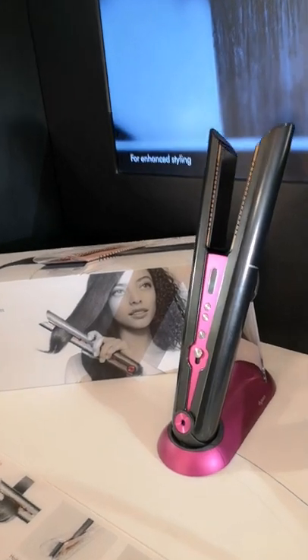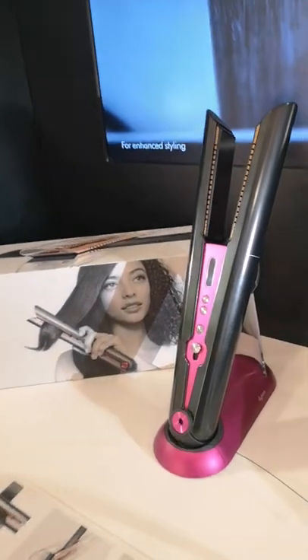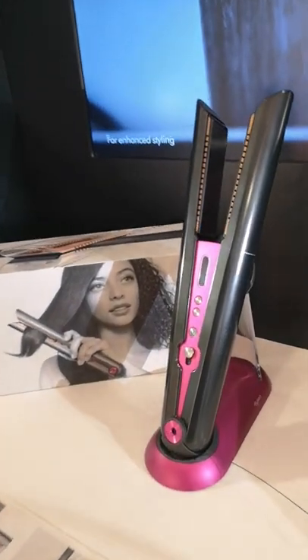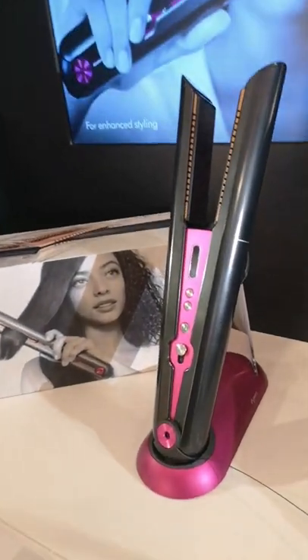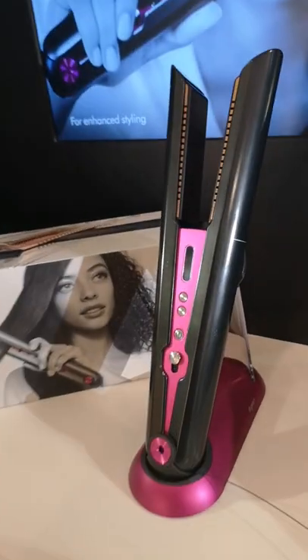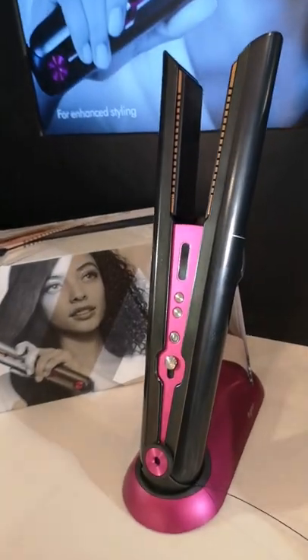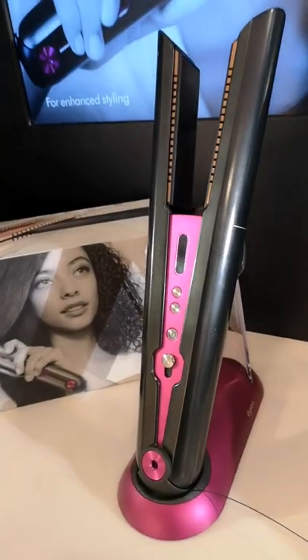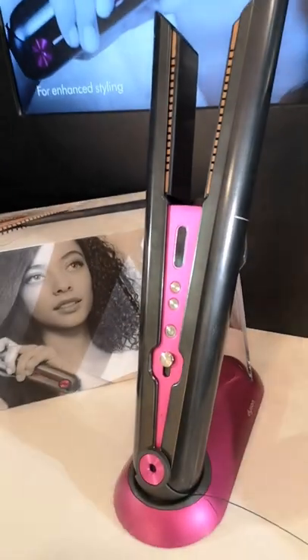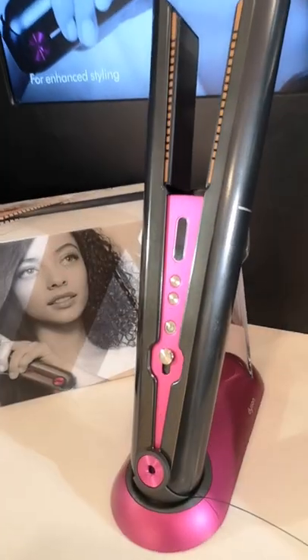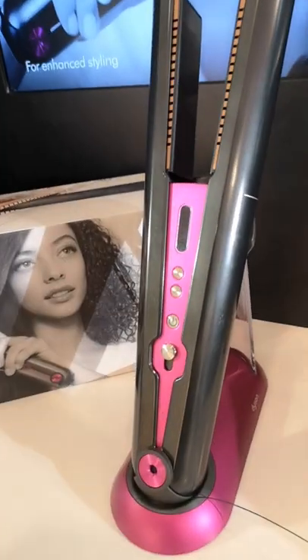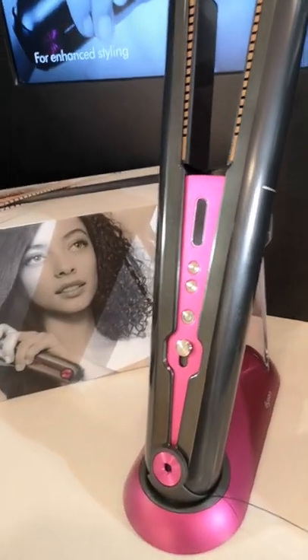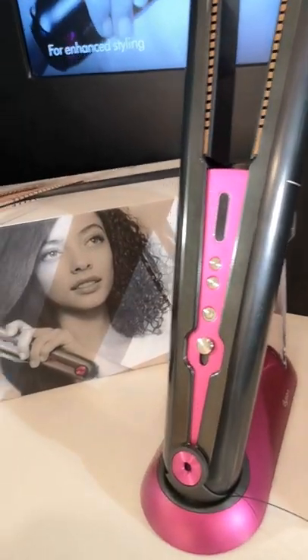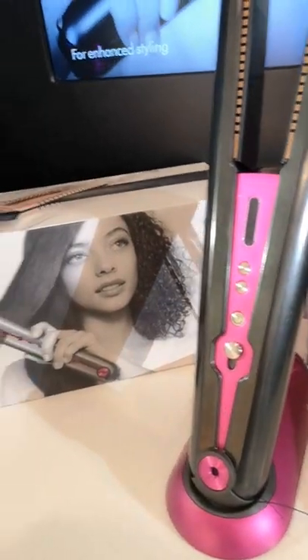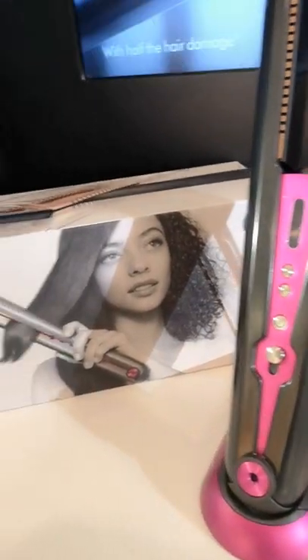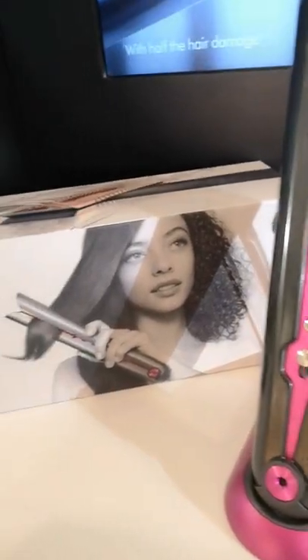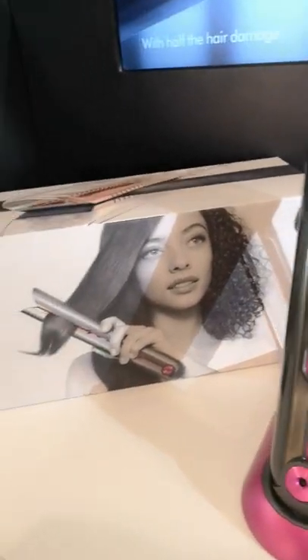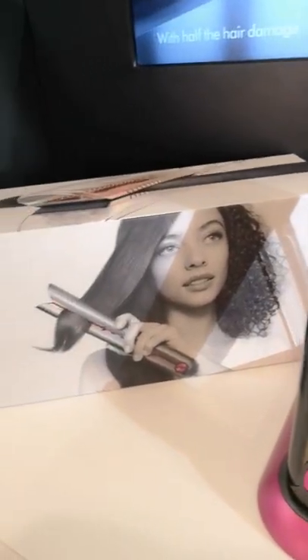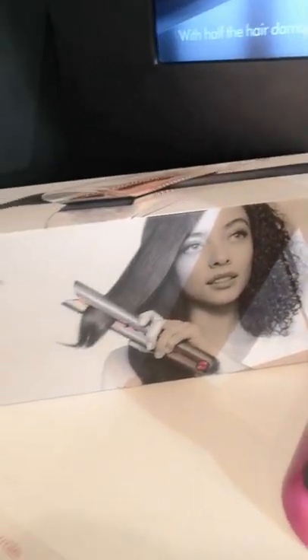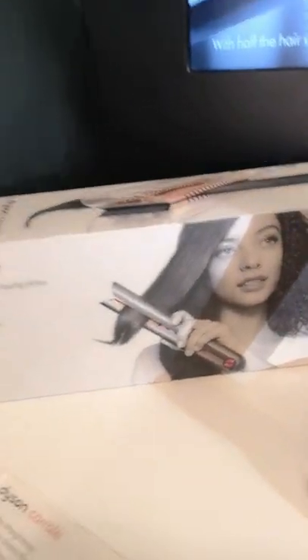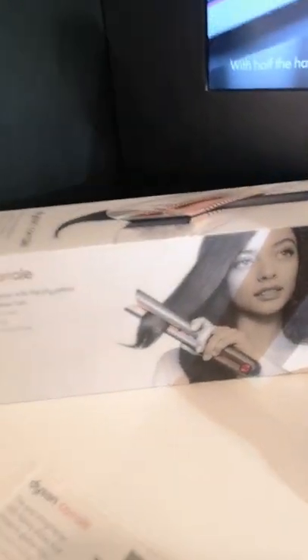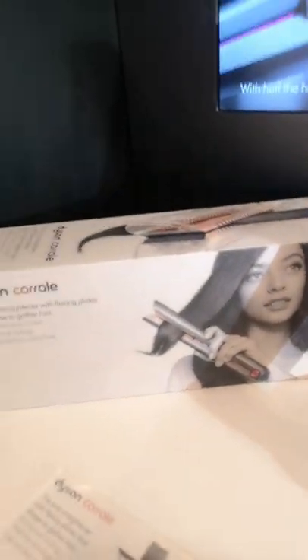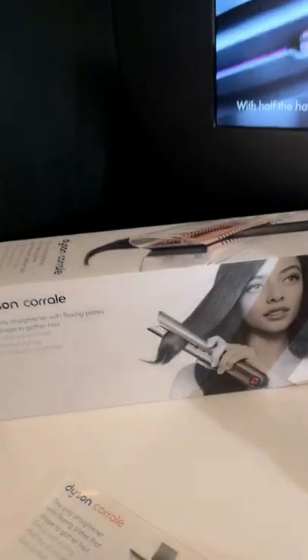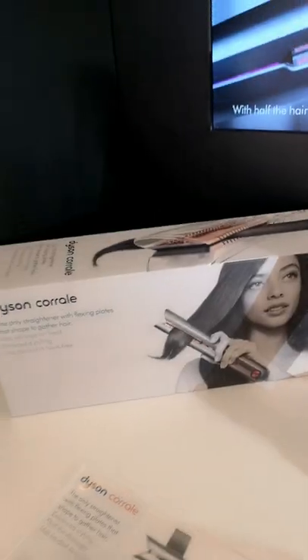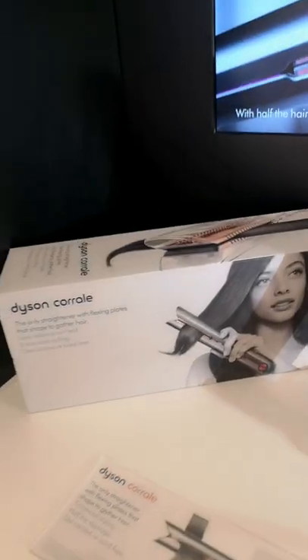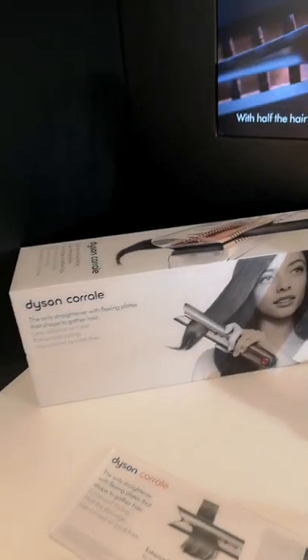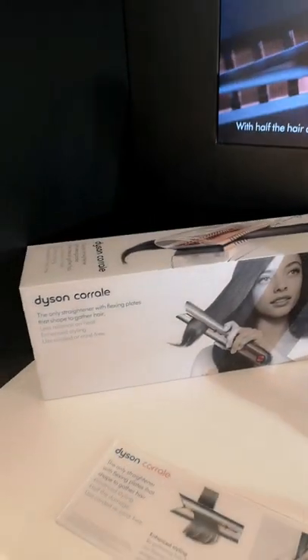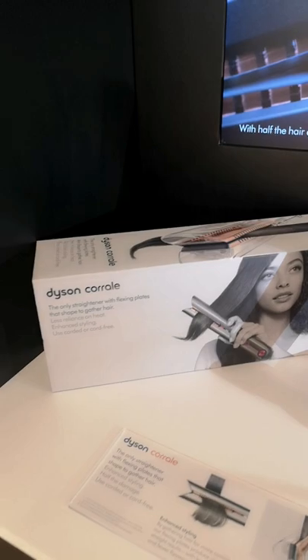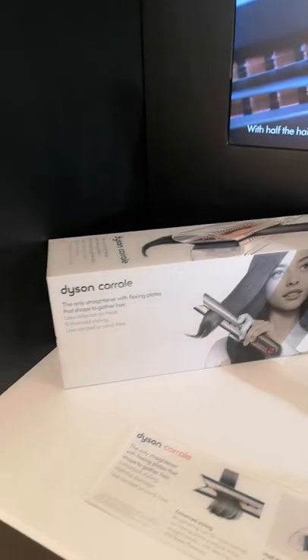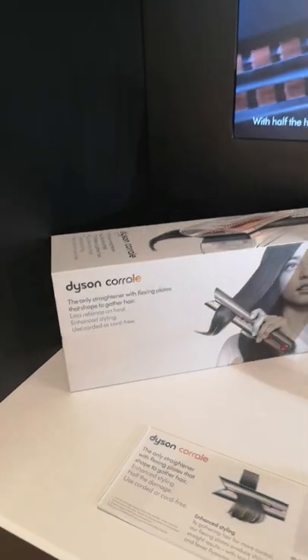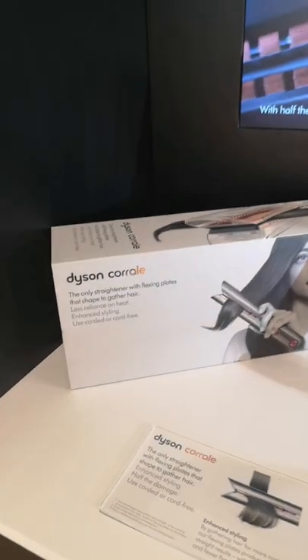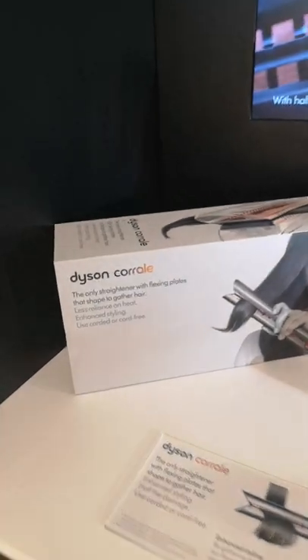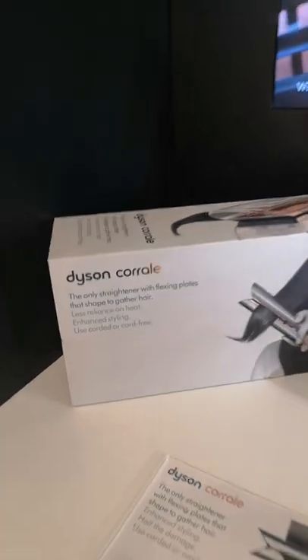In this video I'm going to be showing you the Dyson Corral, what's inside the box and how it works.